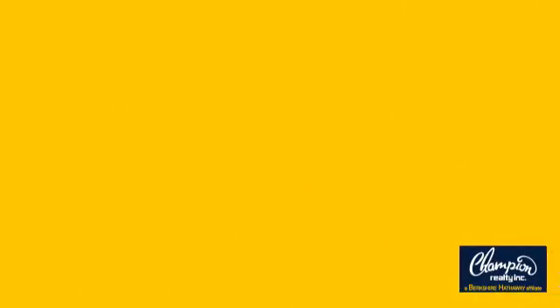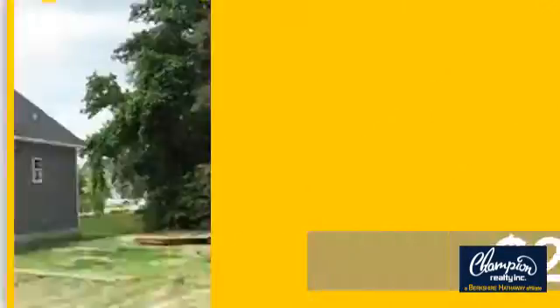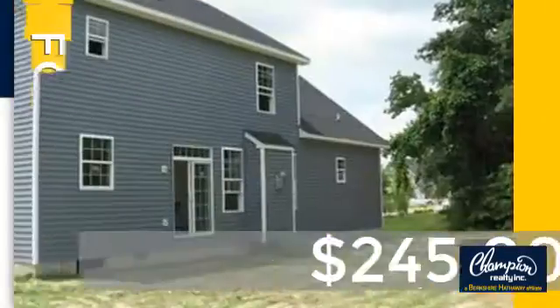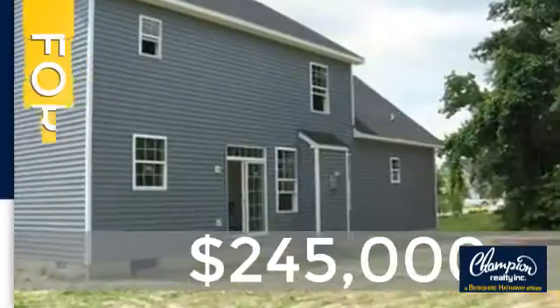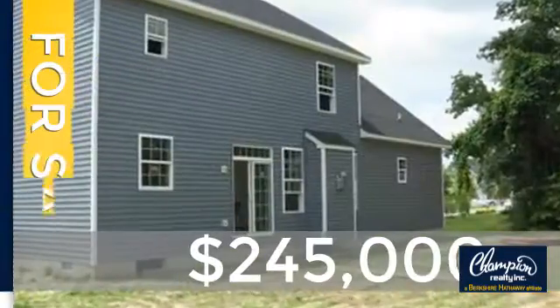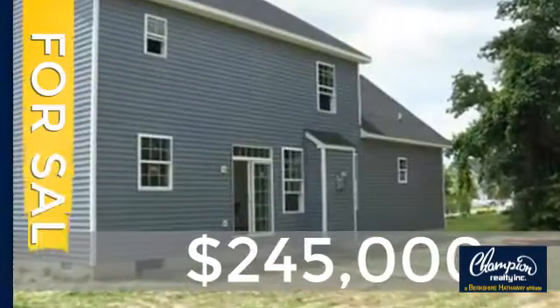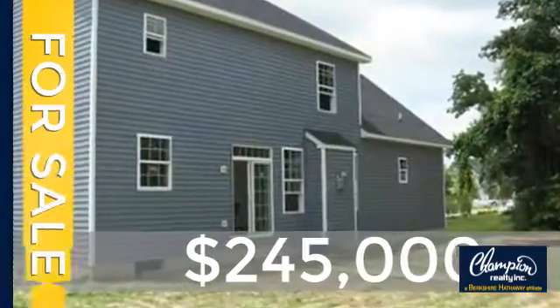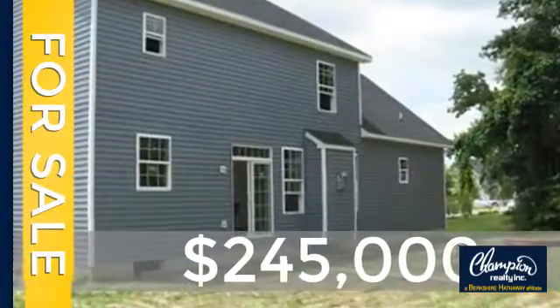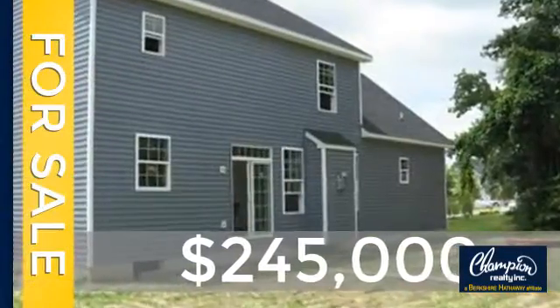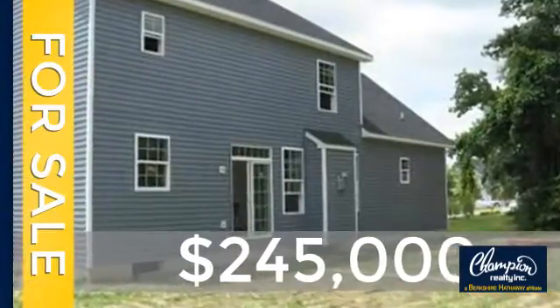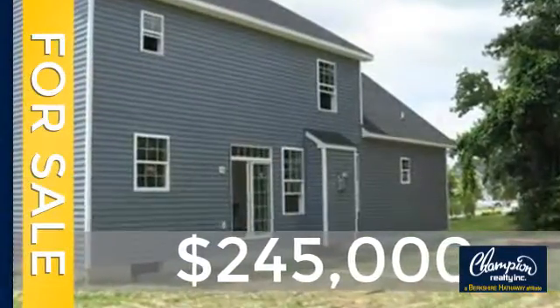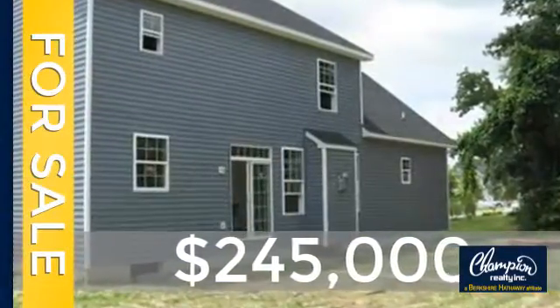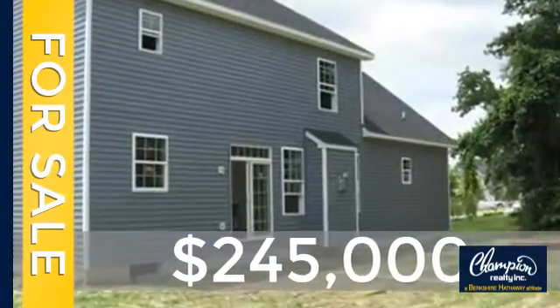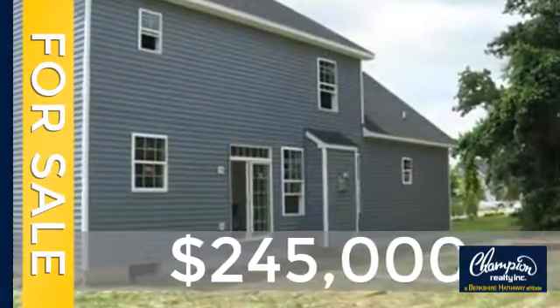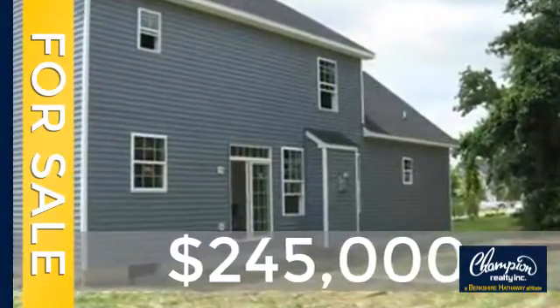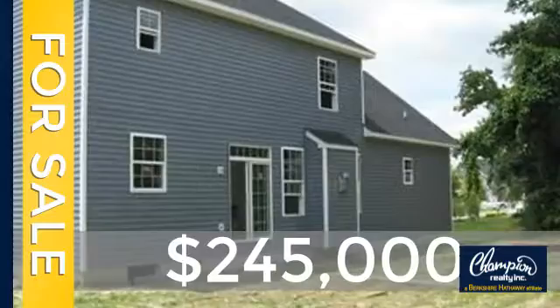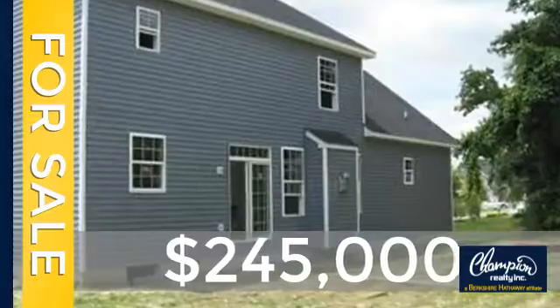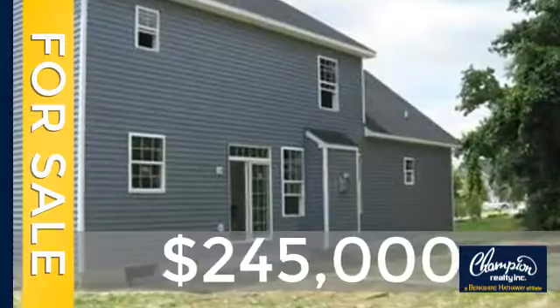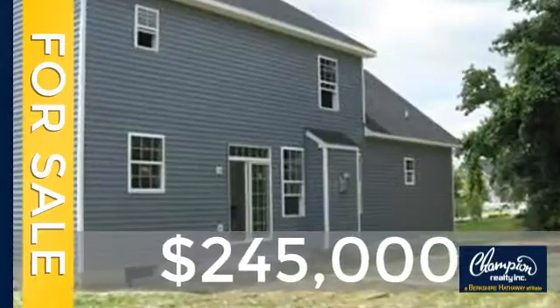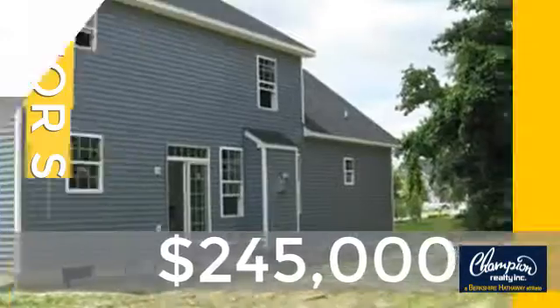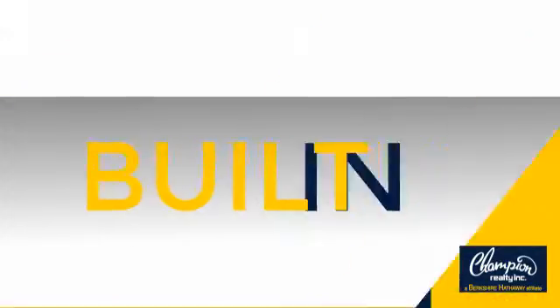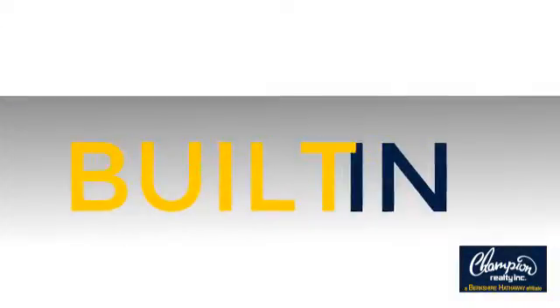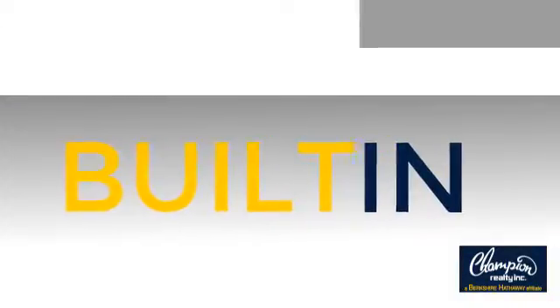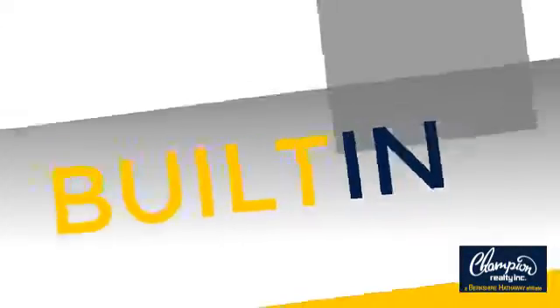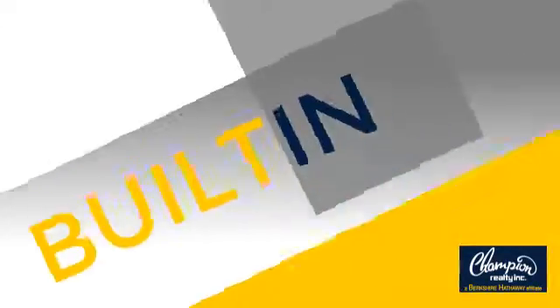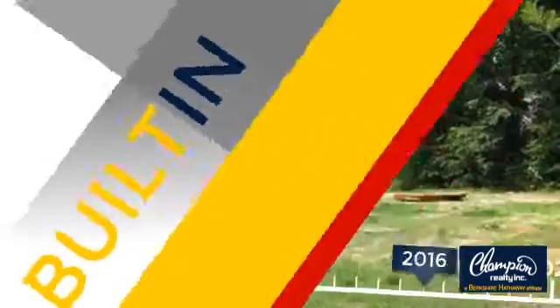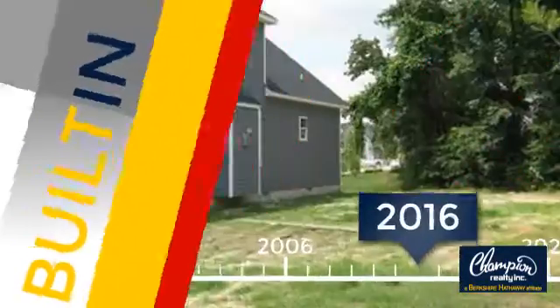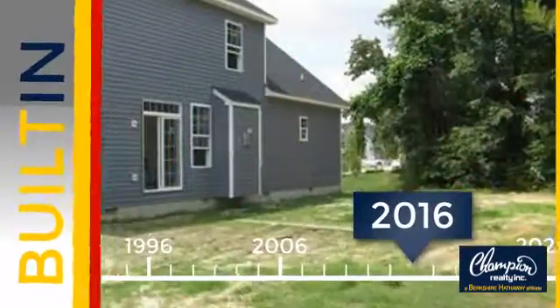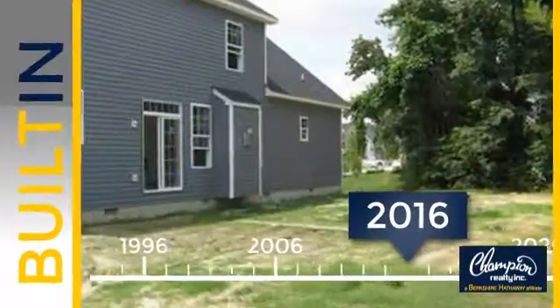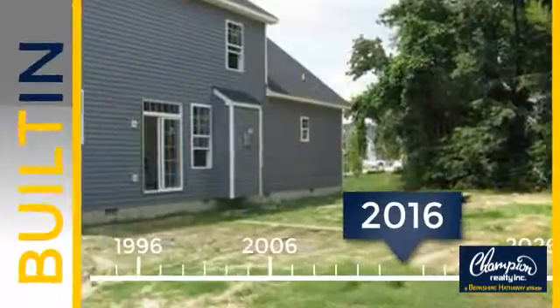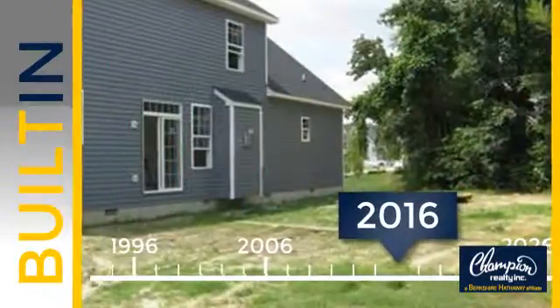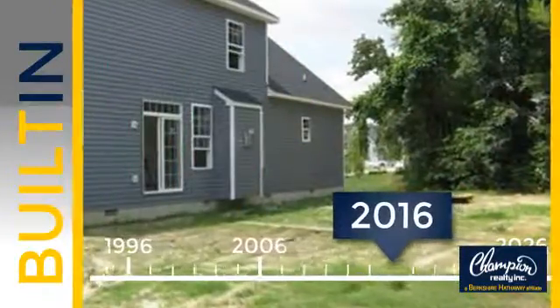Currently listed at just under $250,000, this property was built in 2016.